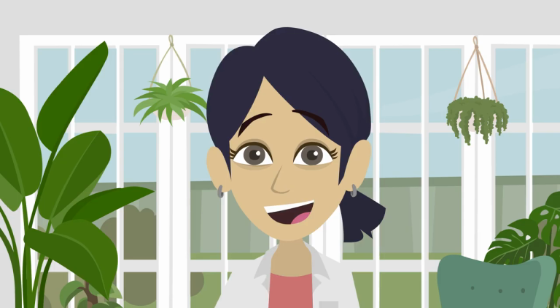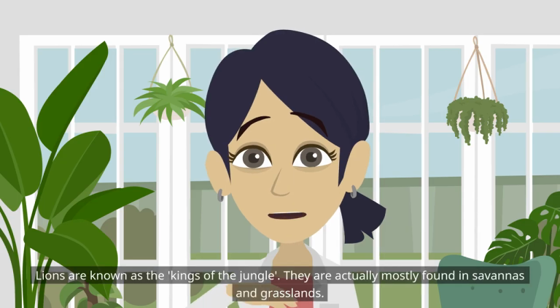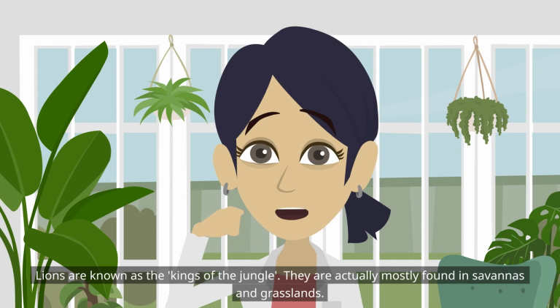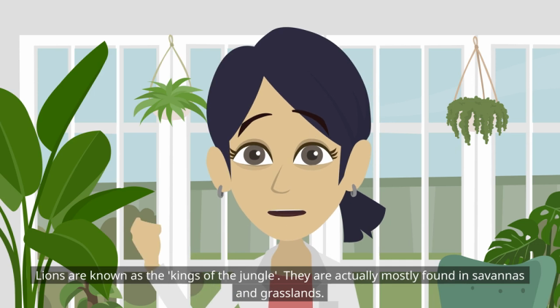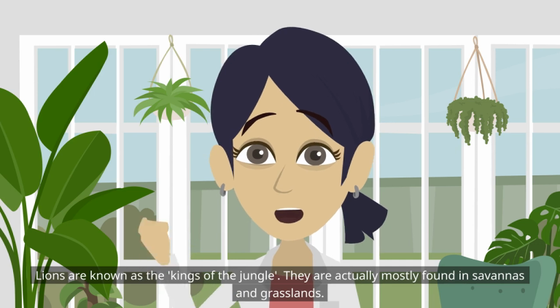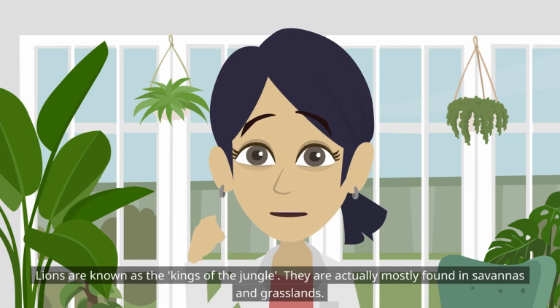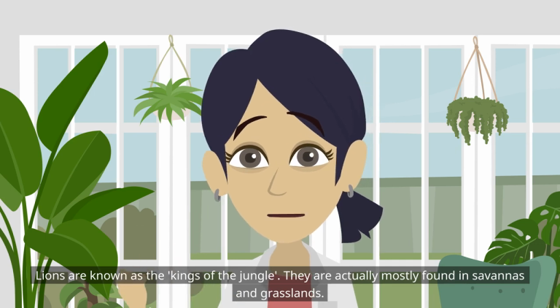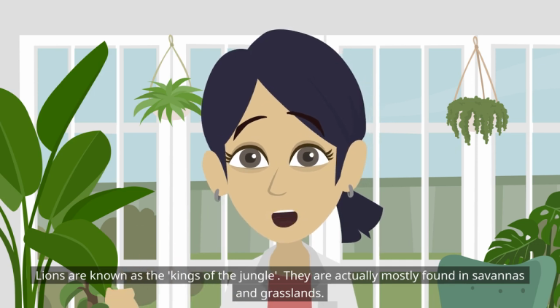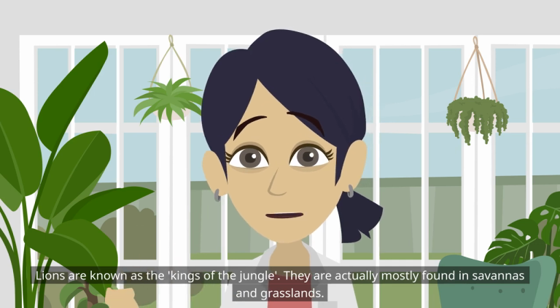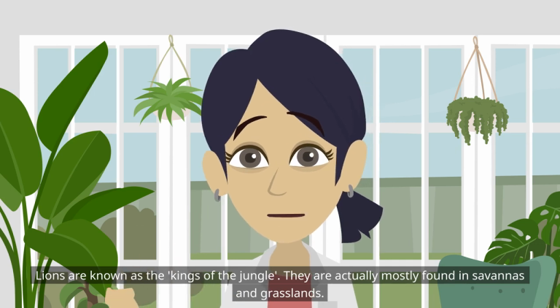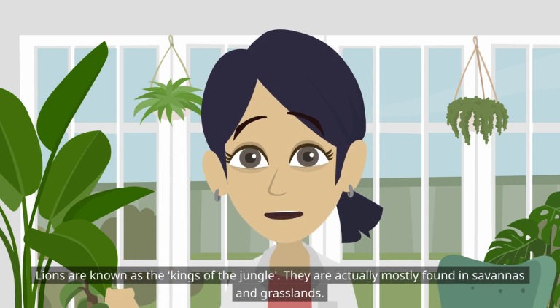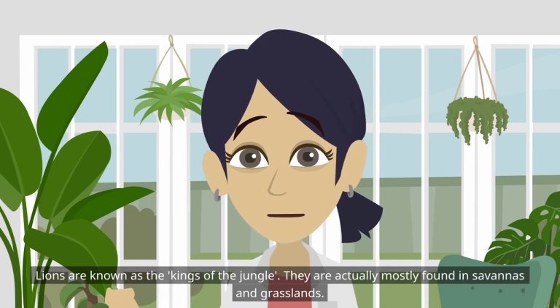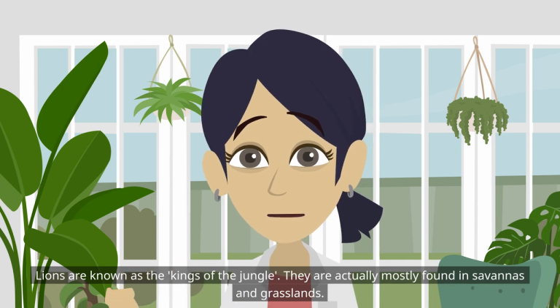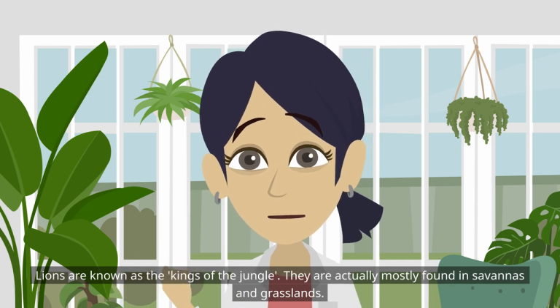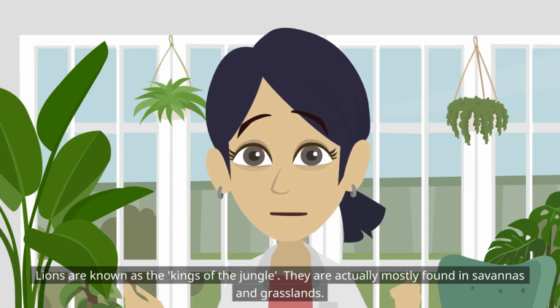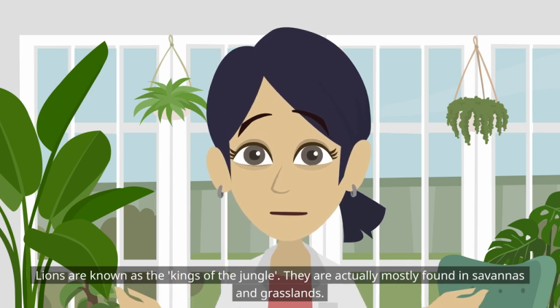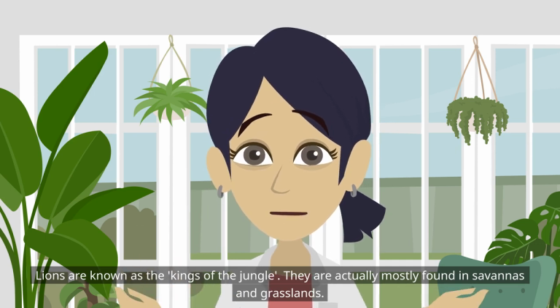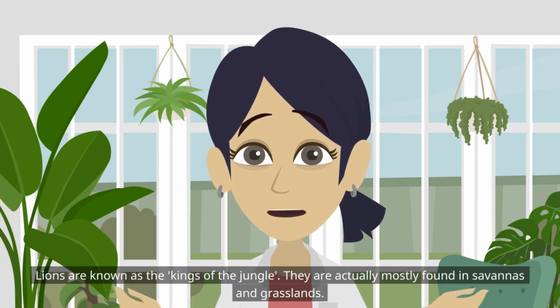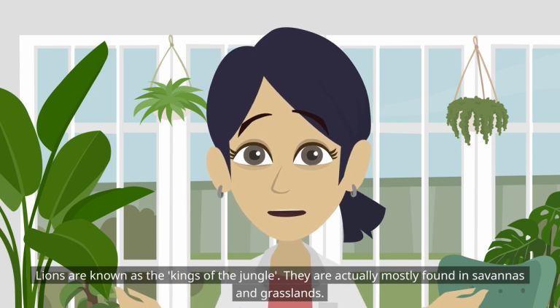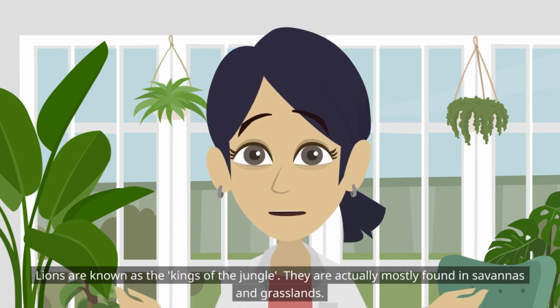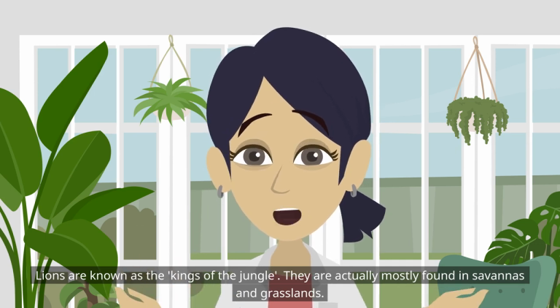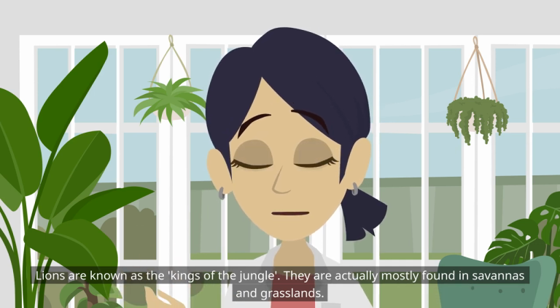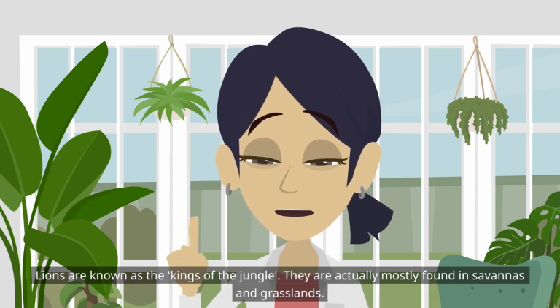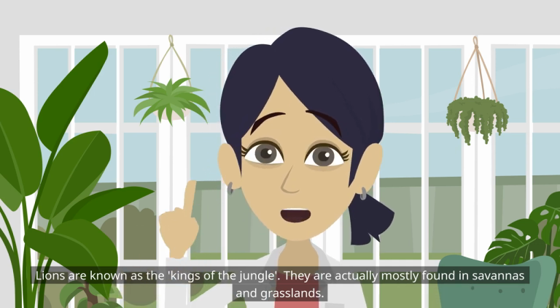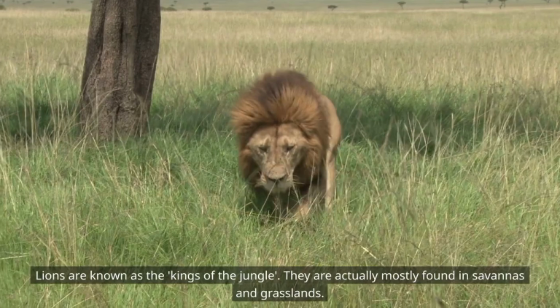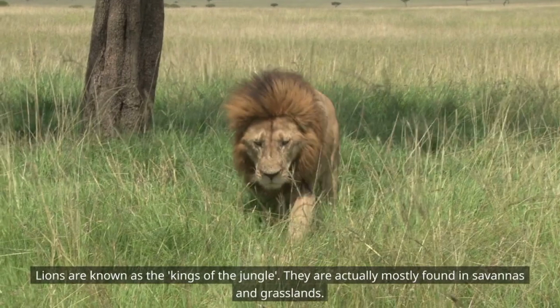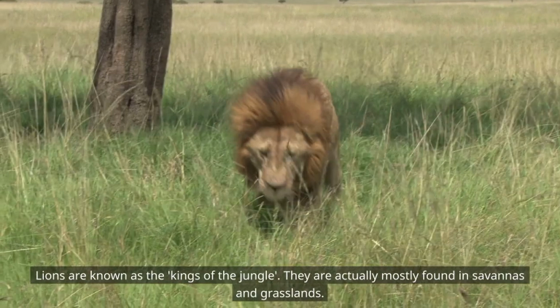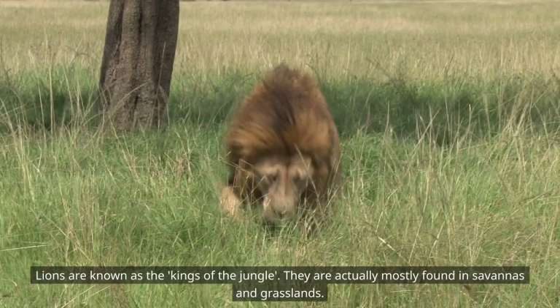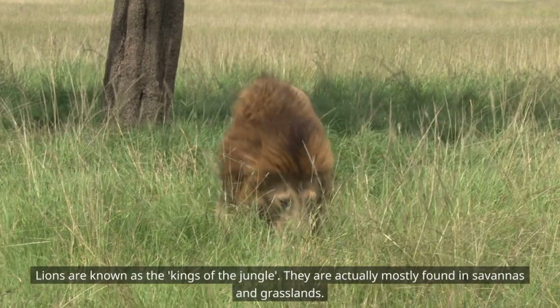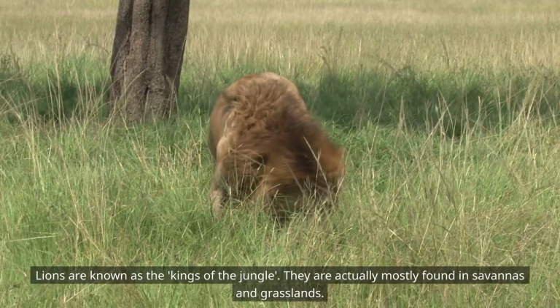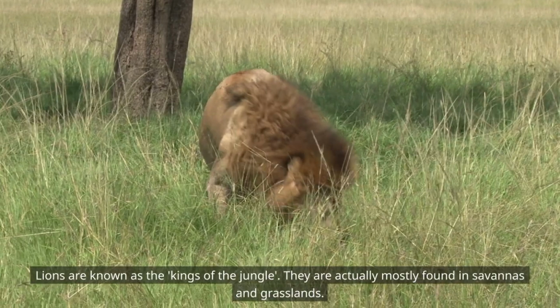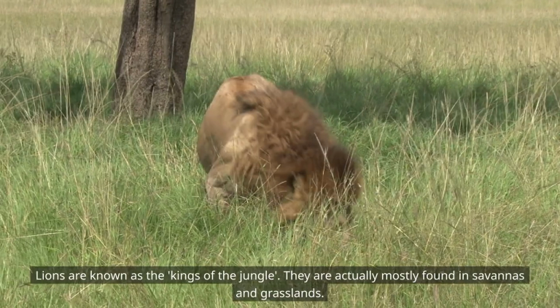Lions are known as the kings of the jungle. They are actually mostly found in savannas and grasslands.